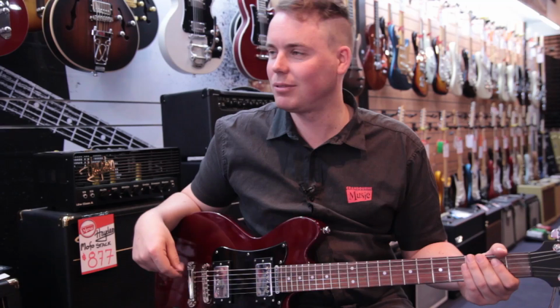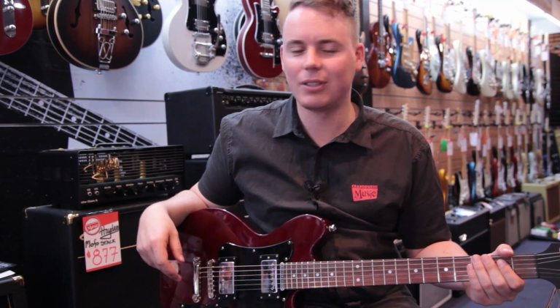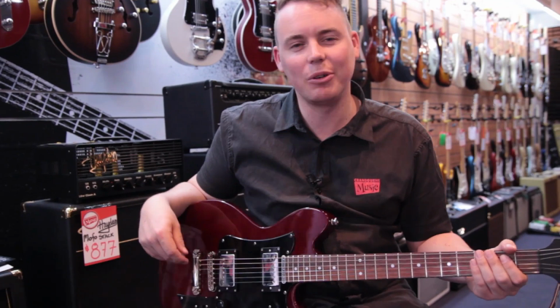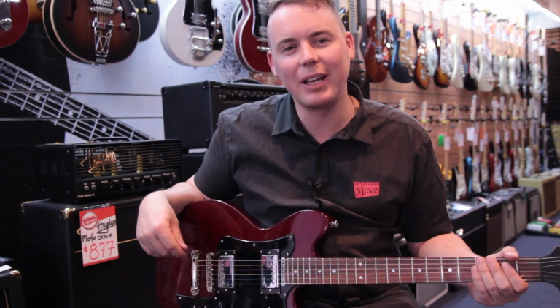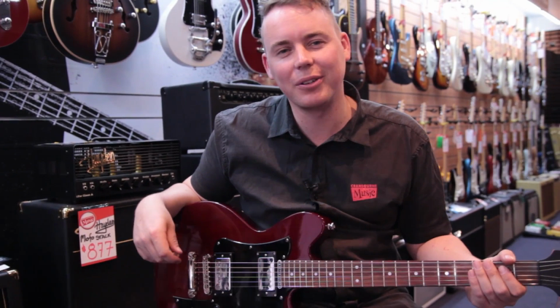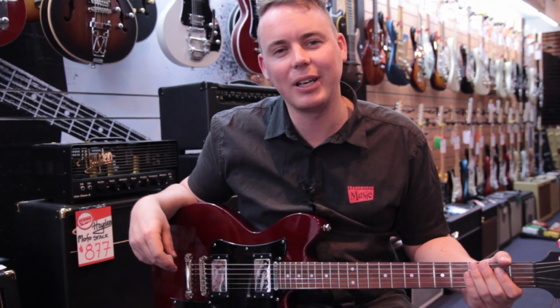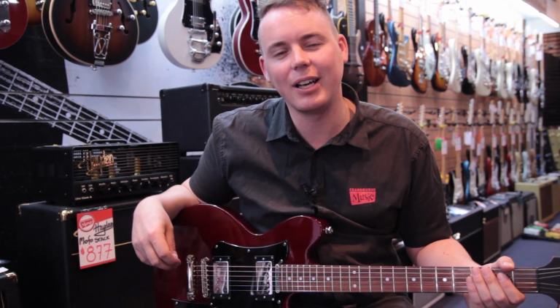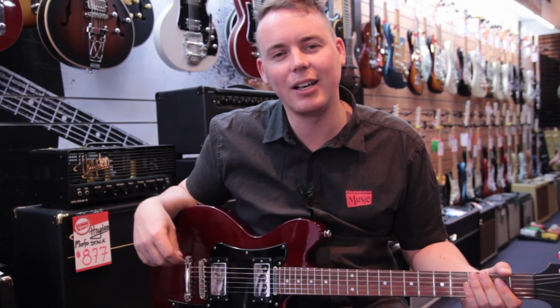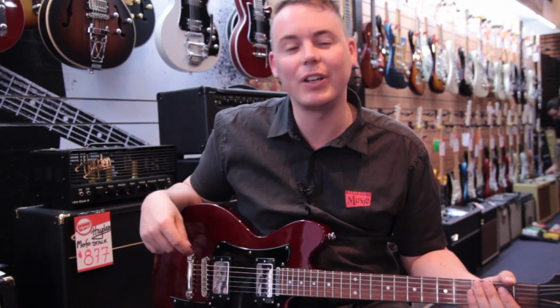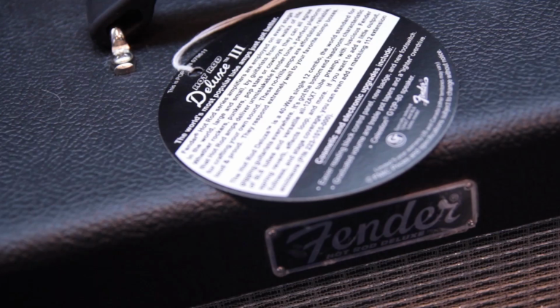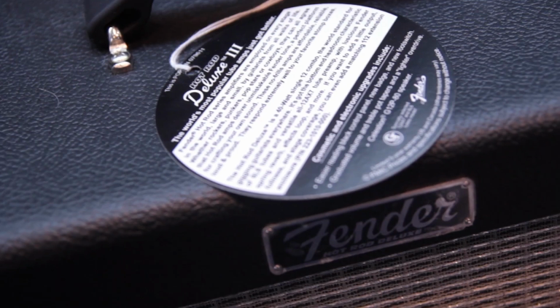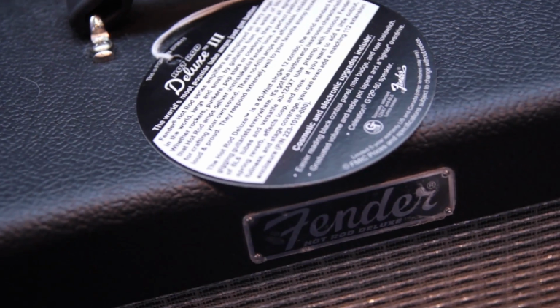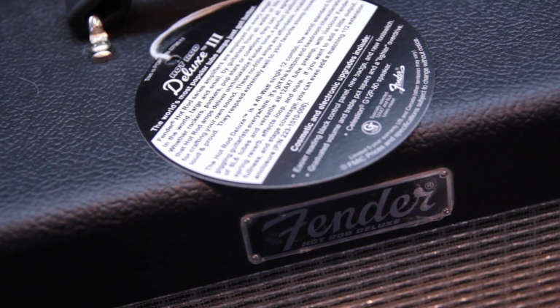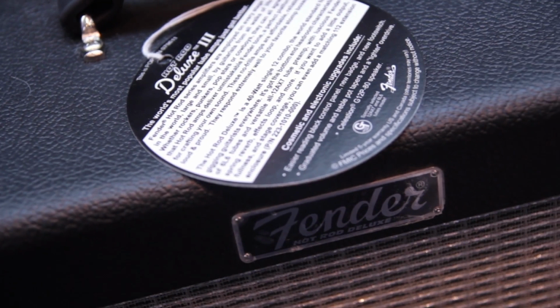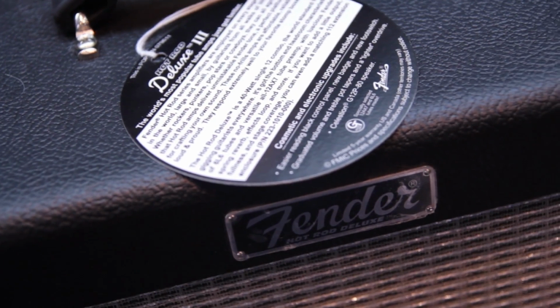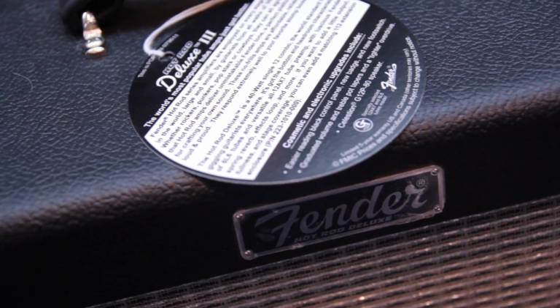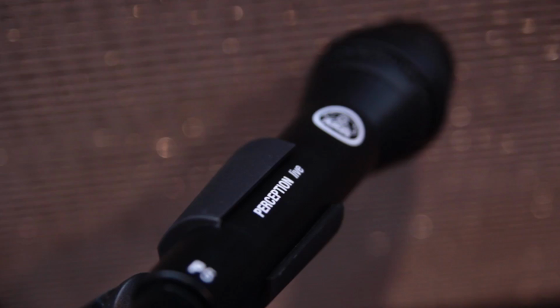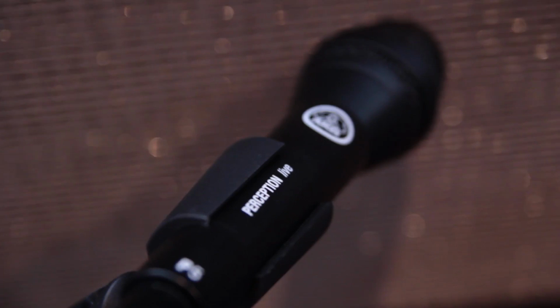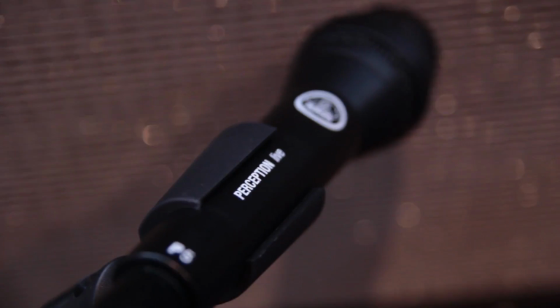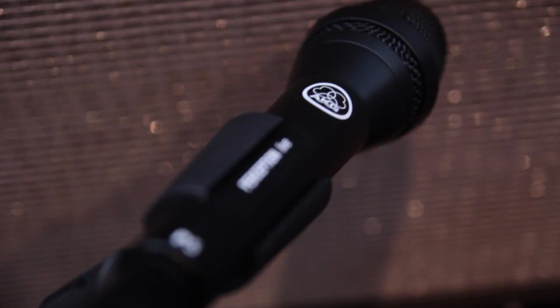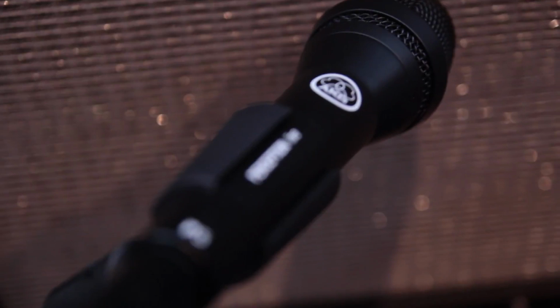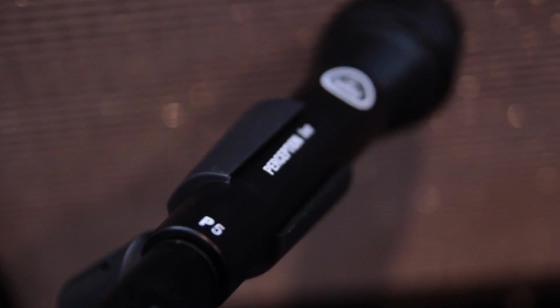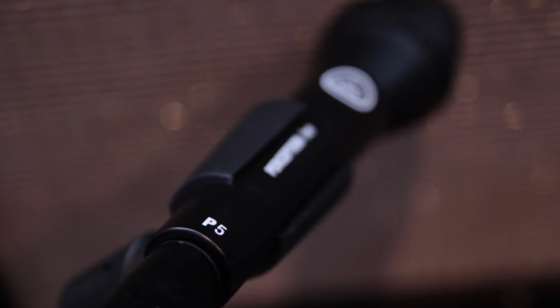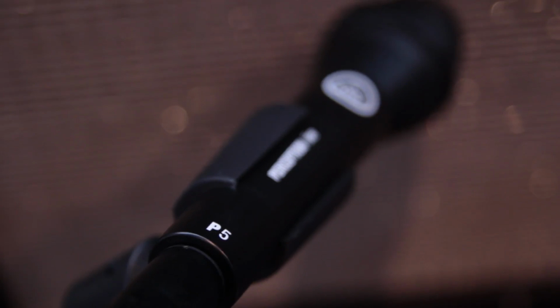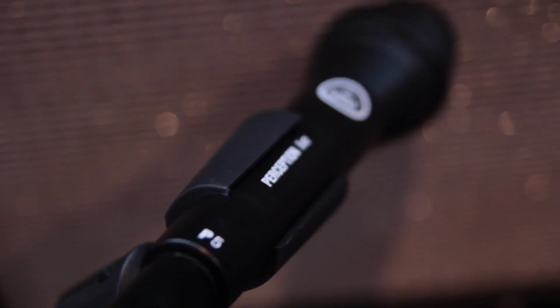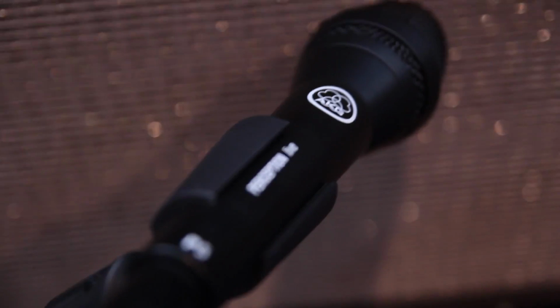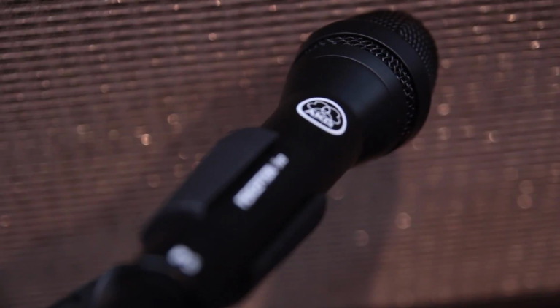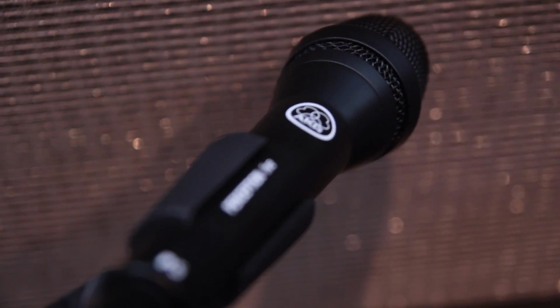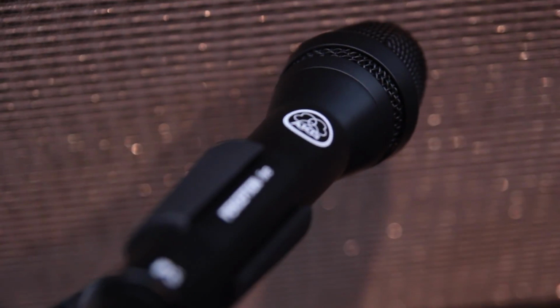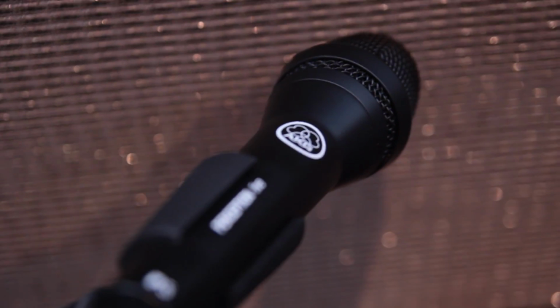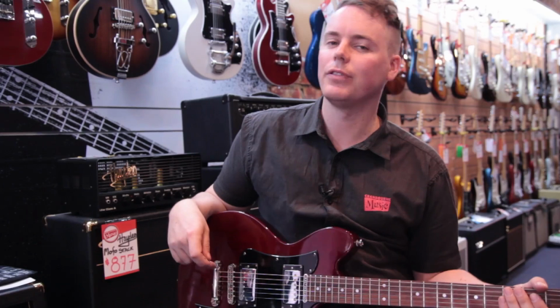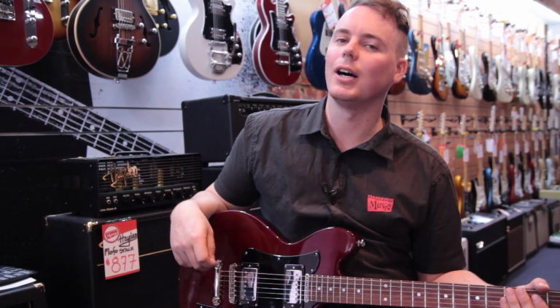Today we're playing through a Fender Hot Rod Deluxe. It's mic'd through an AKG Perception P5.